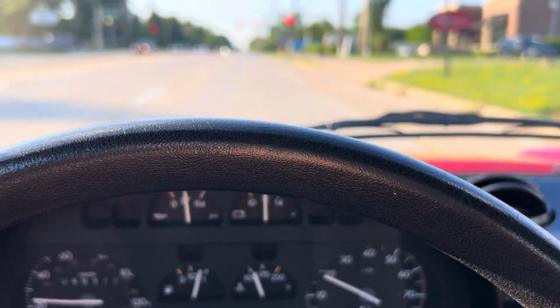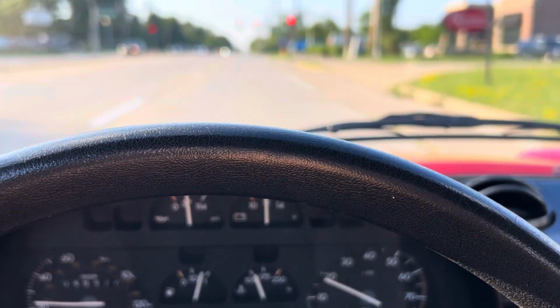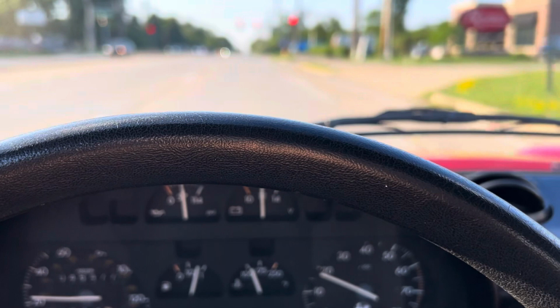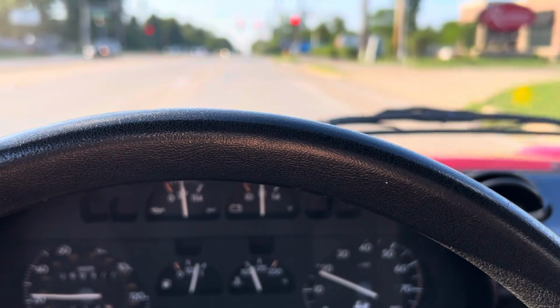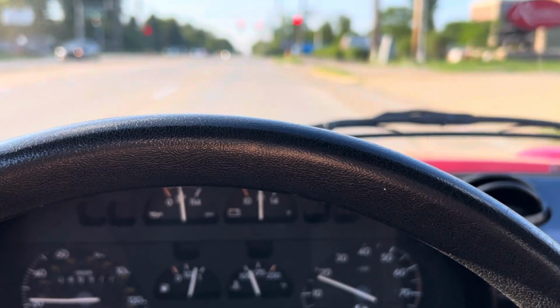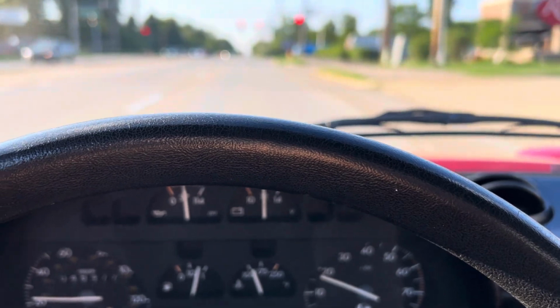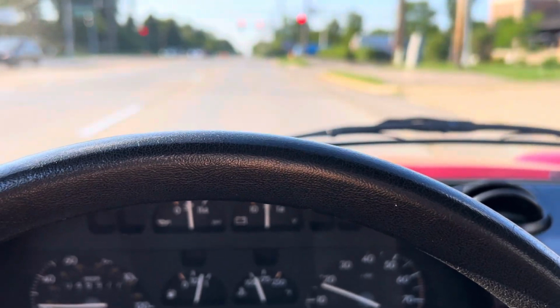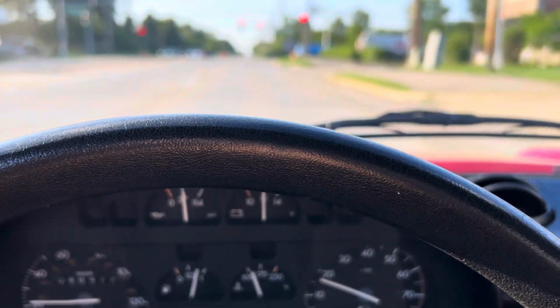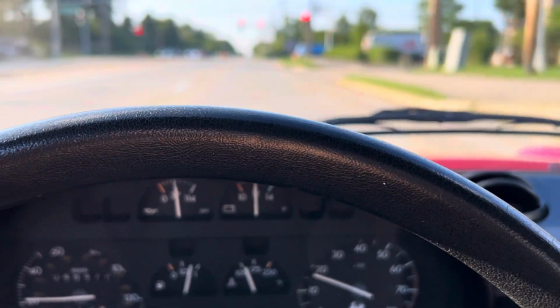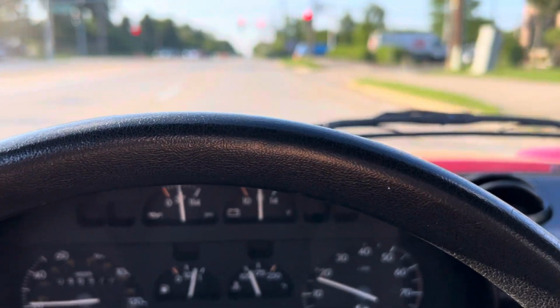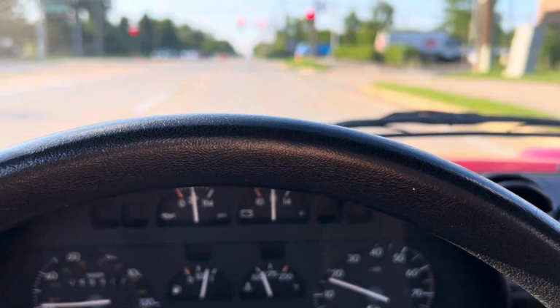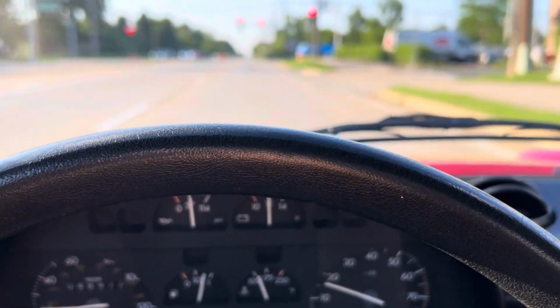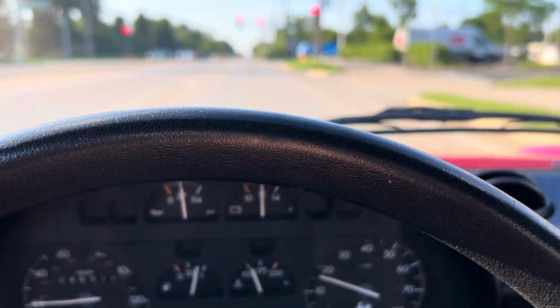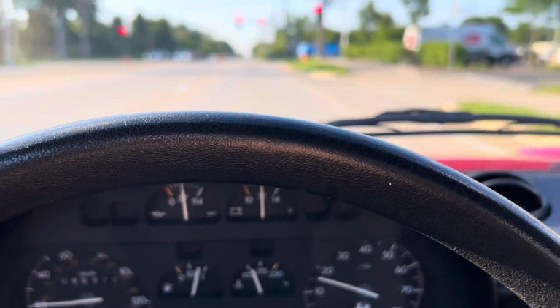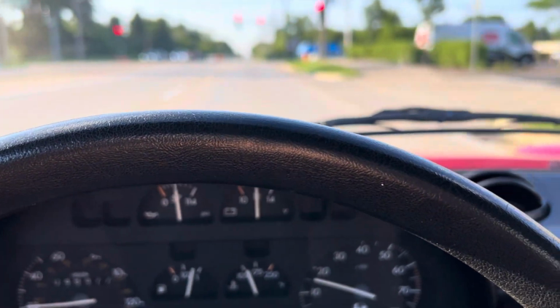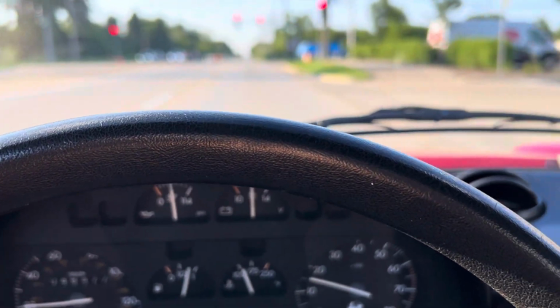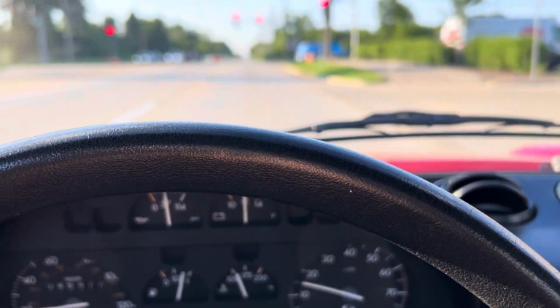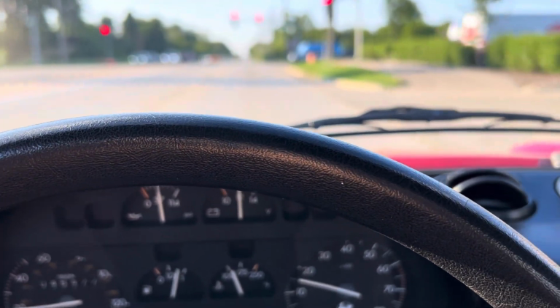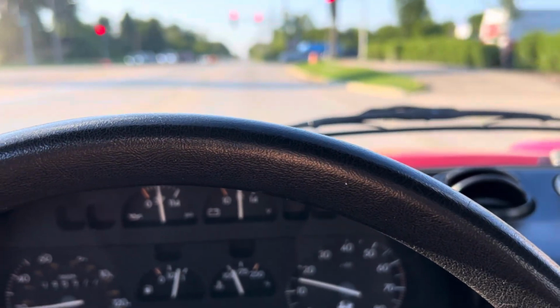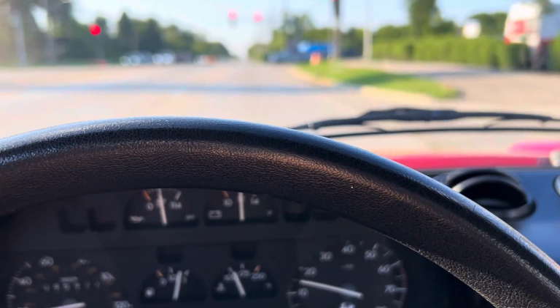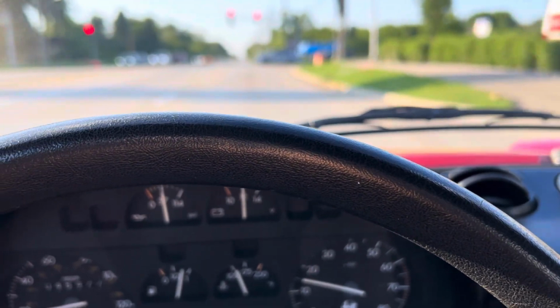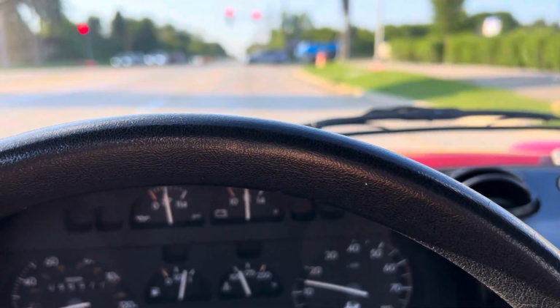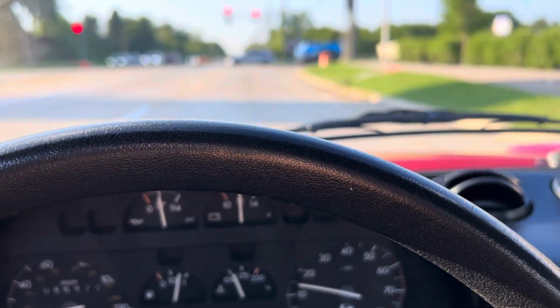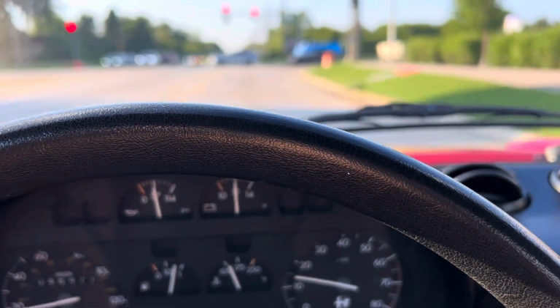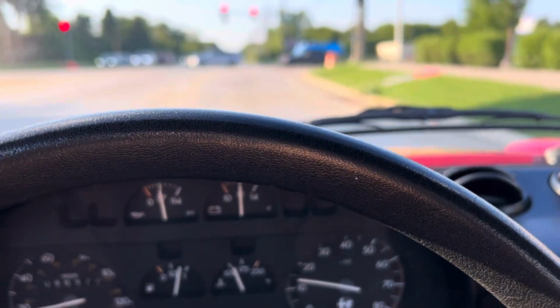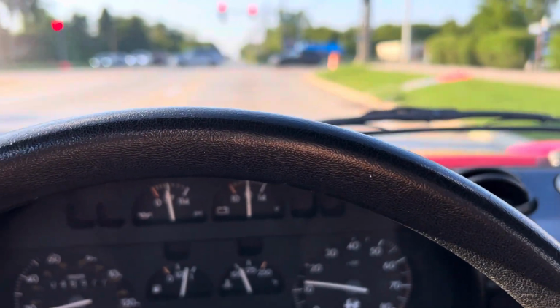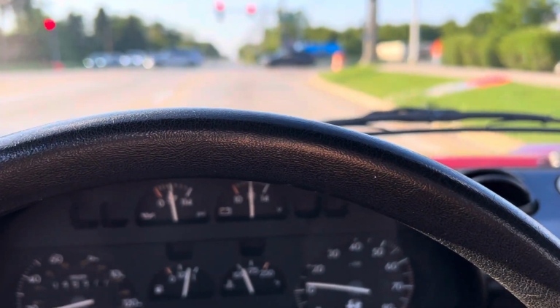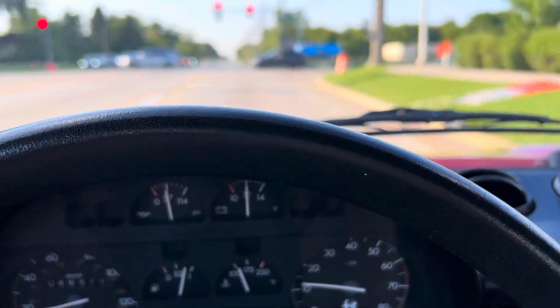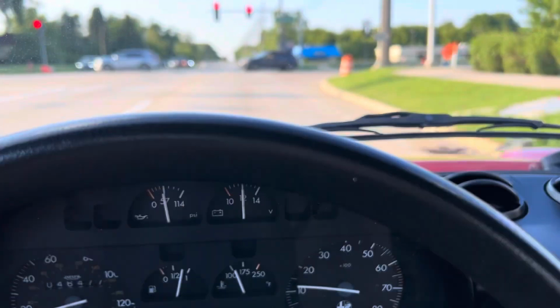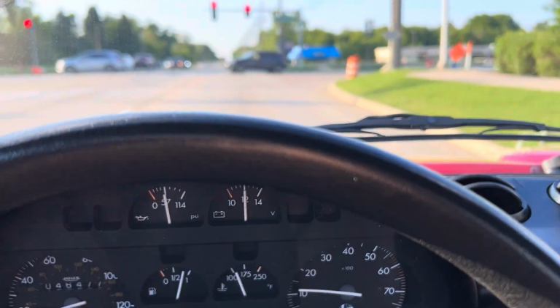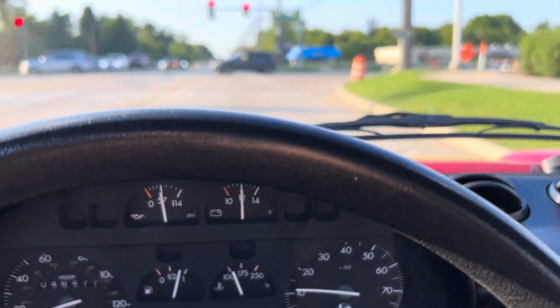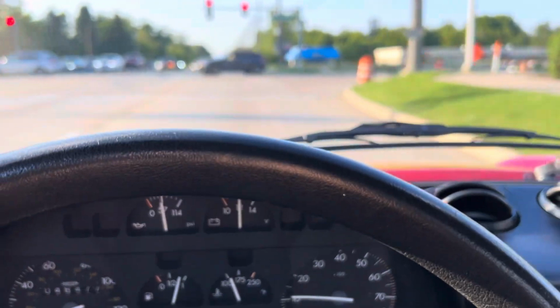Great response on the brakes. Saw the nosedive there. Next gear.